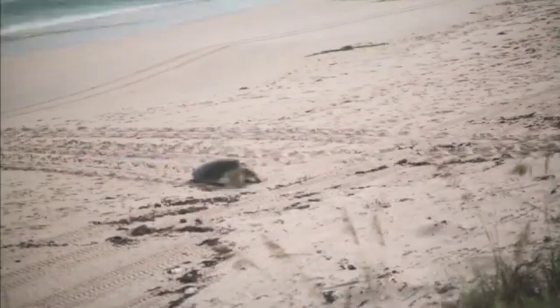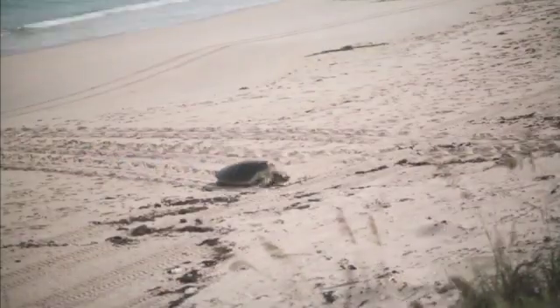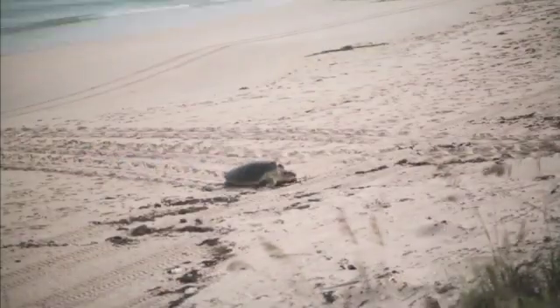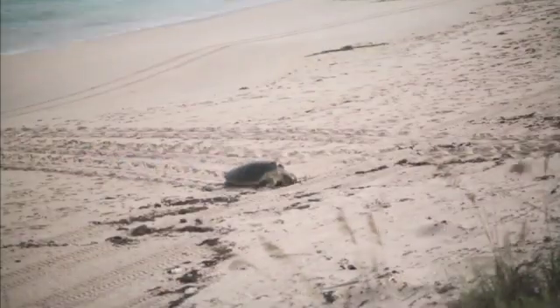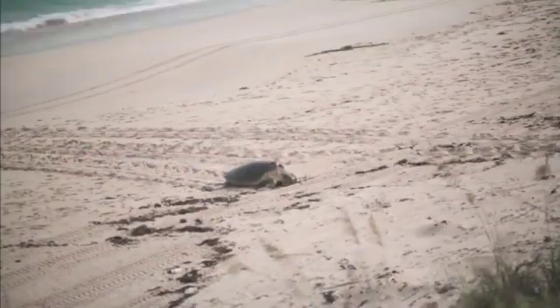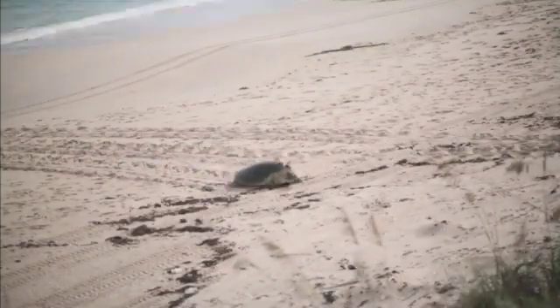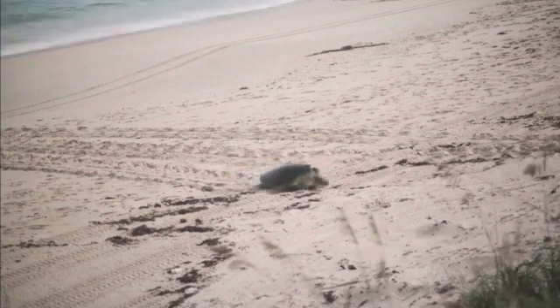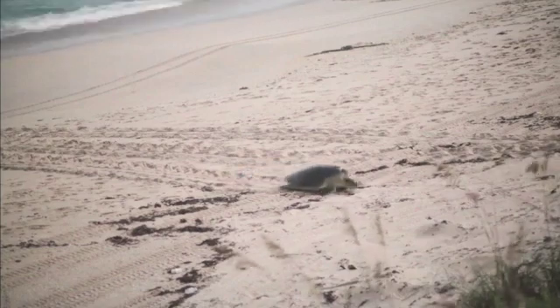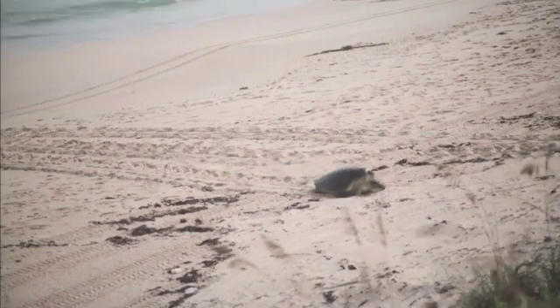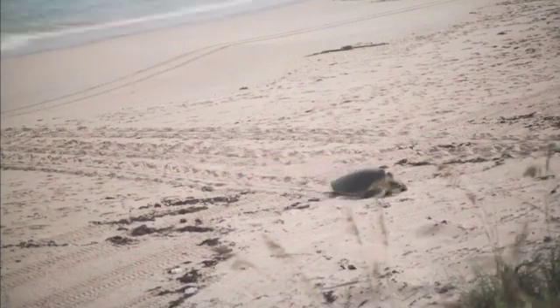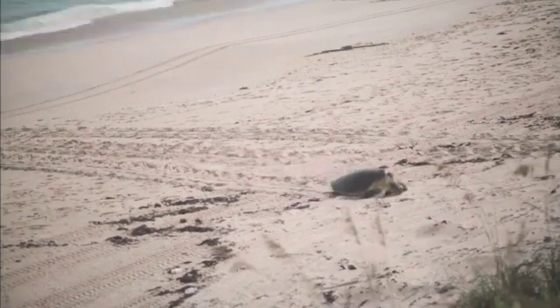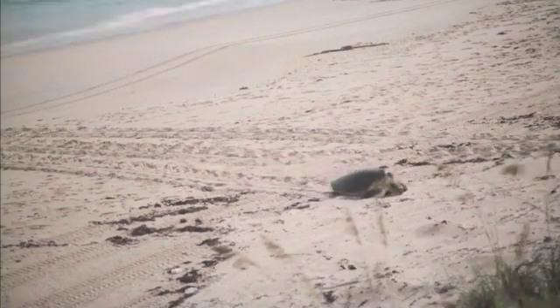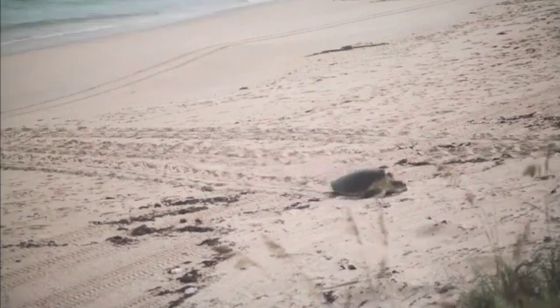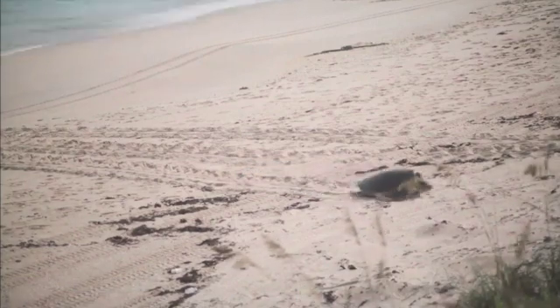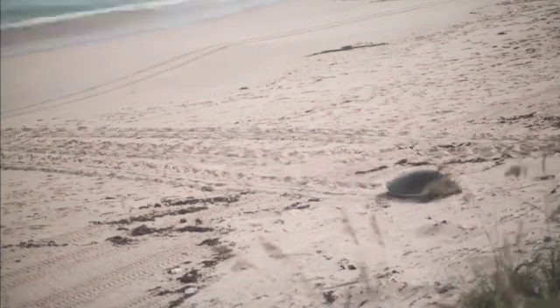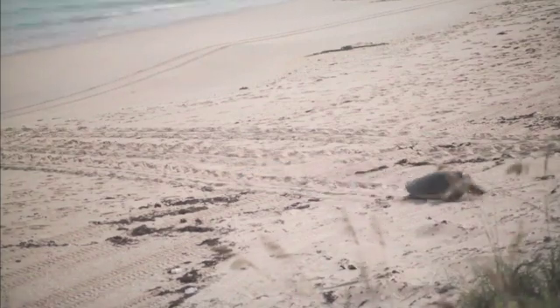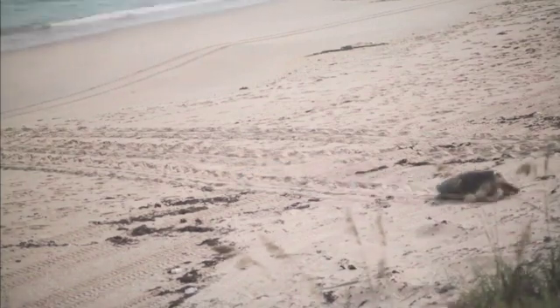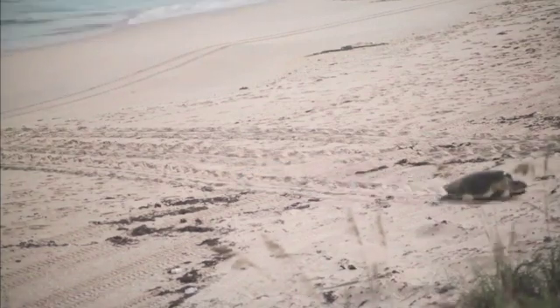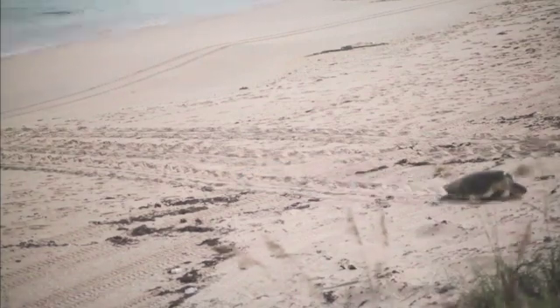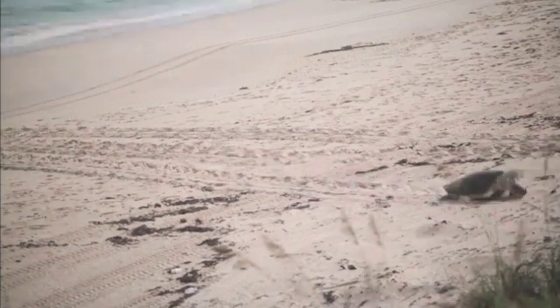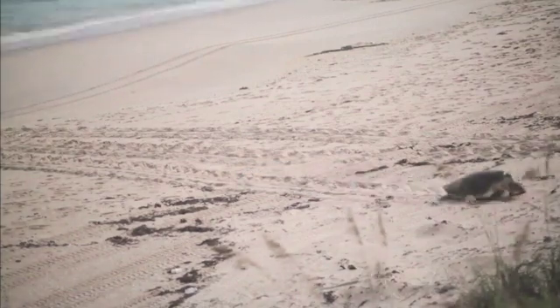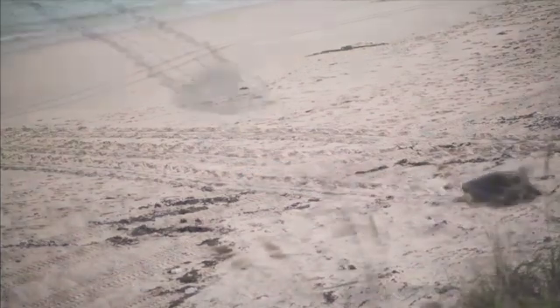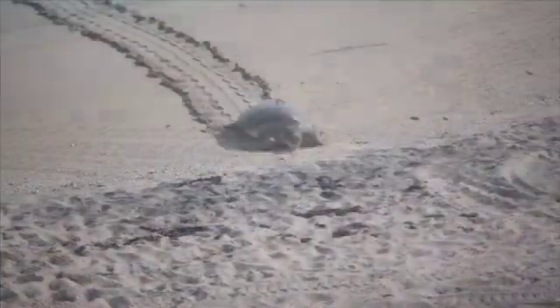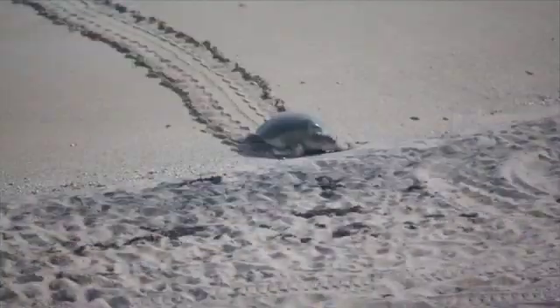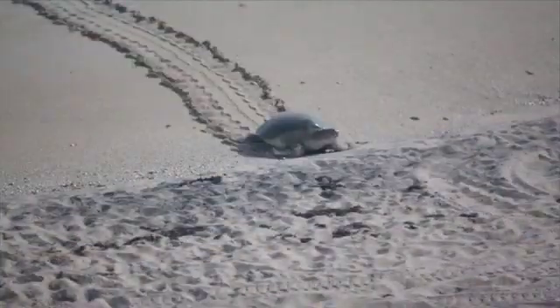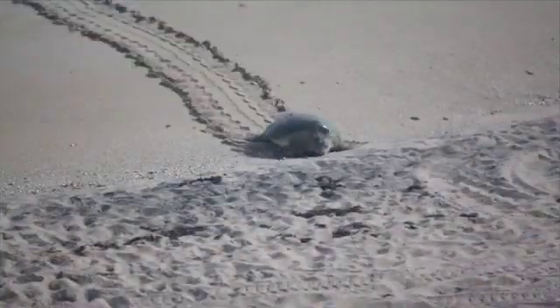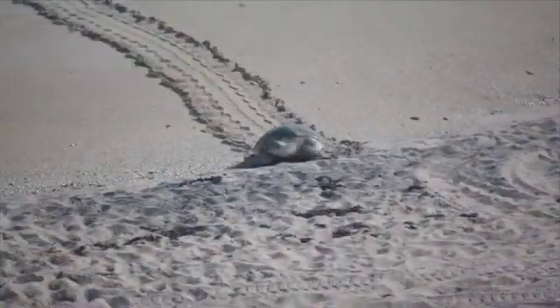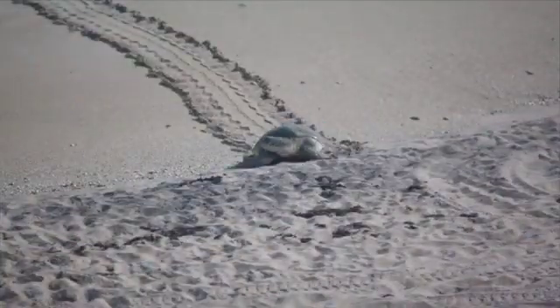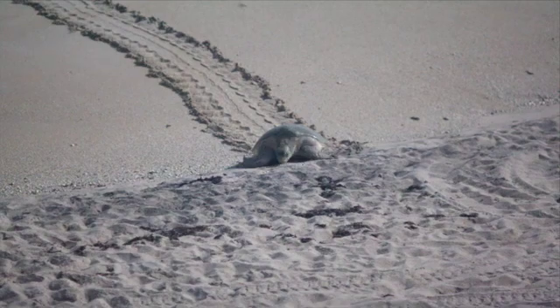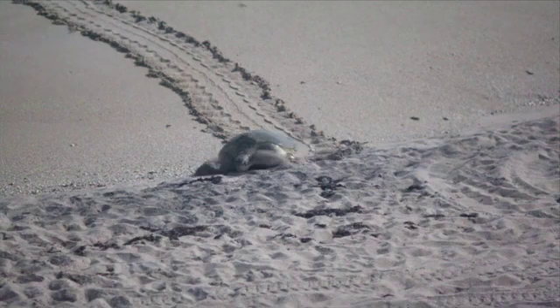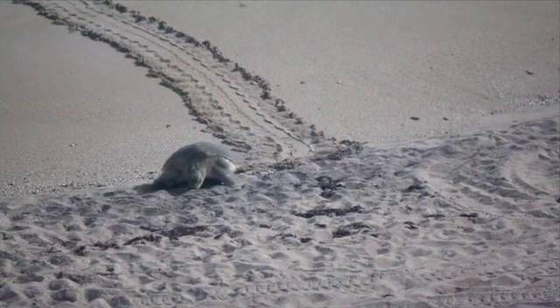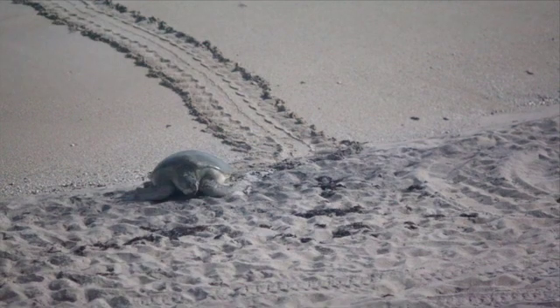Green turtles also have a longer tail than the loggerheads, and this can help identify their tracks by the tail drag visible down the middle.